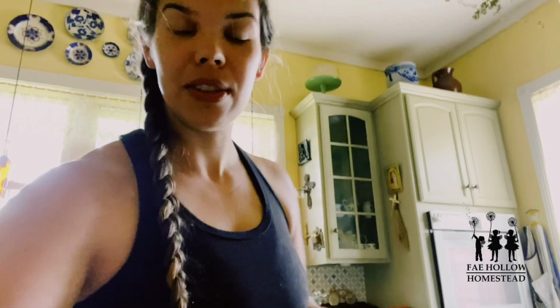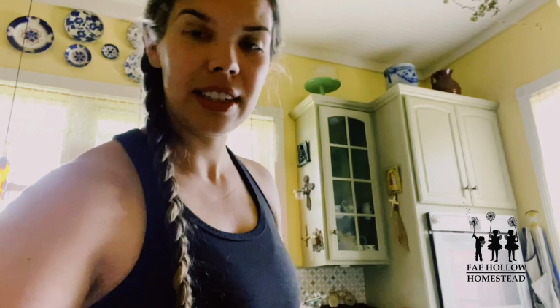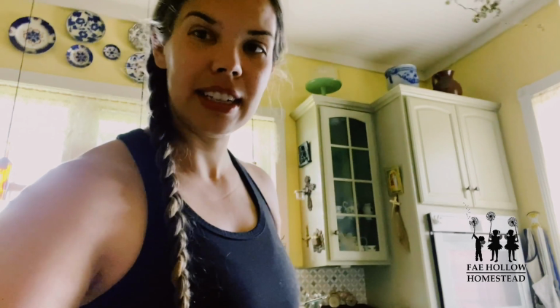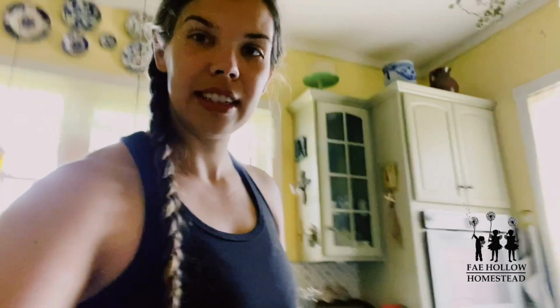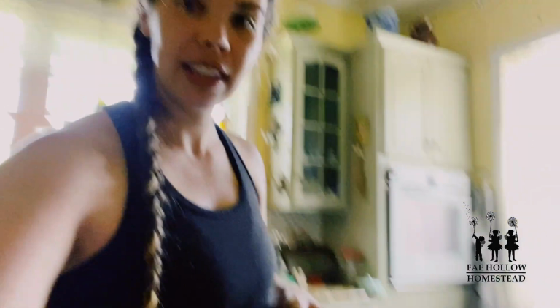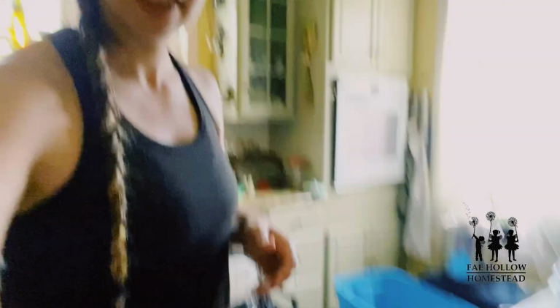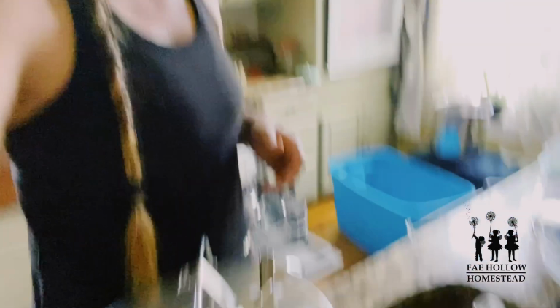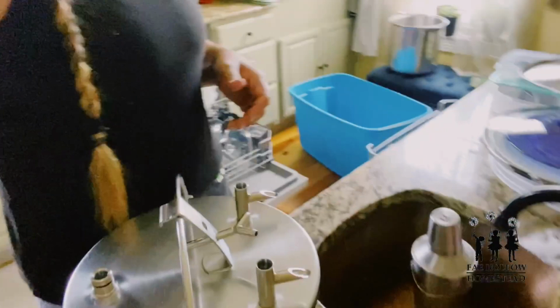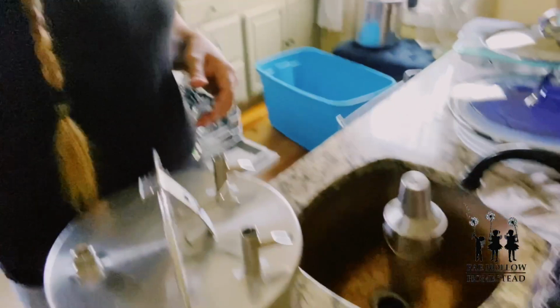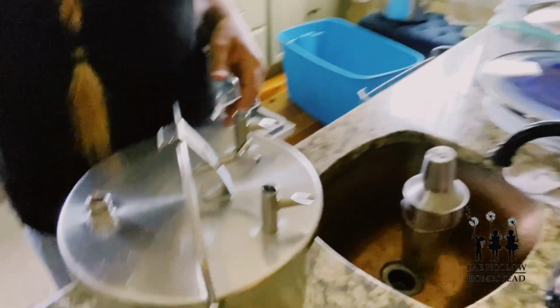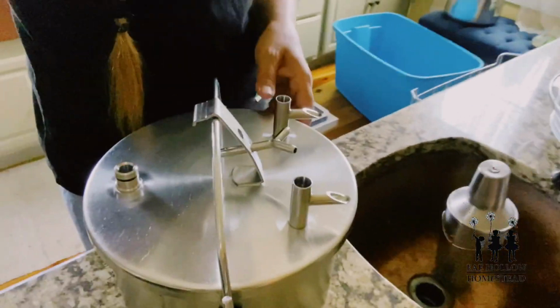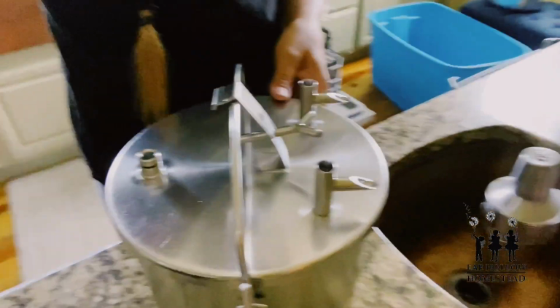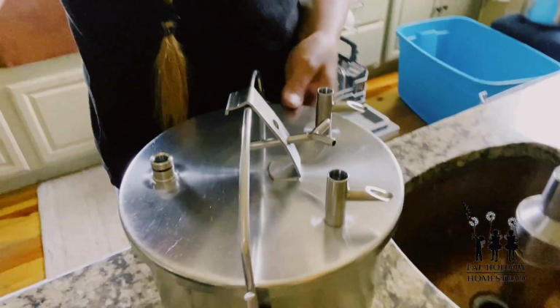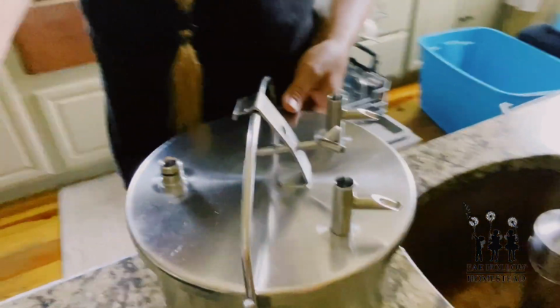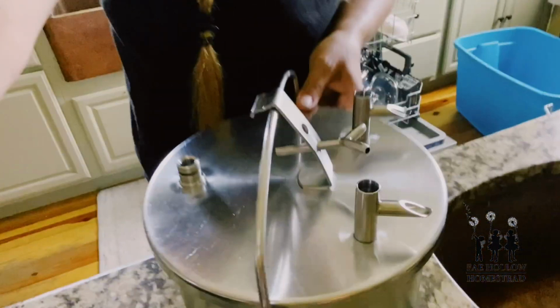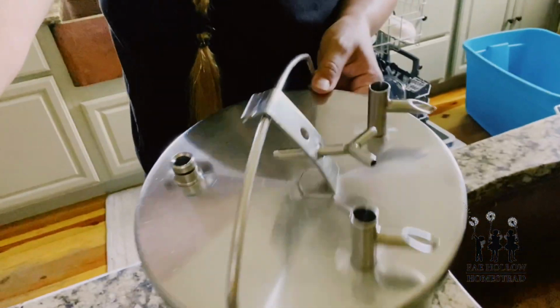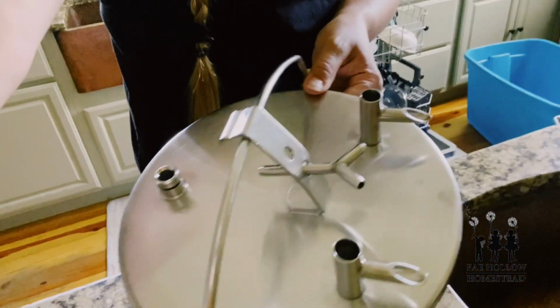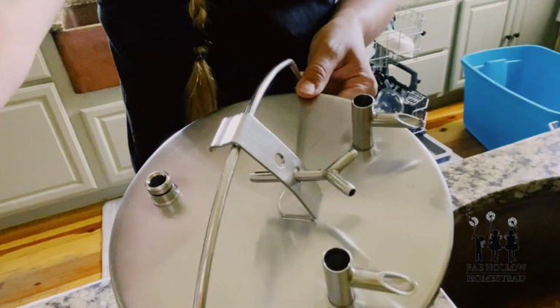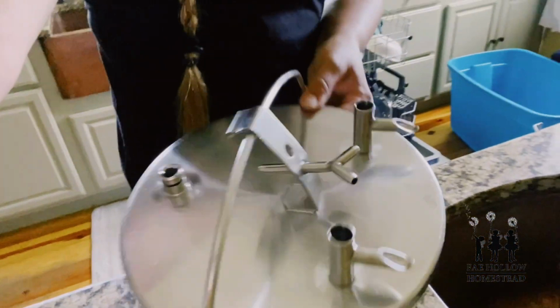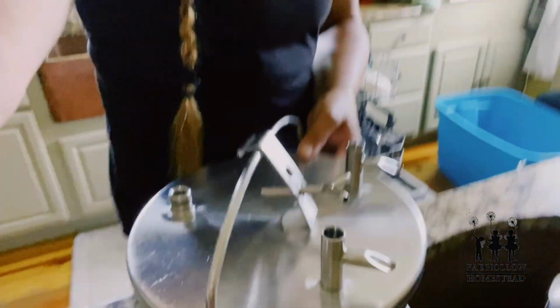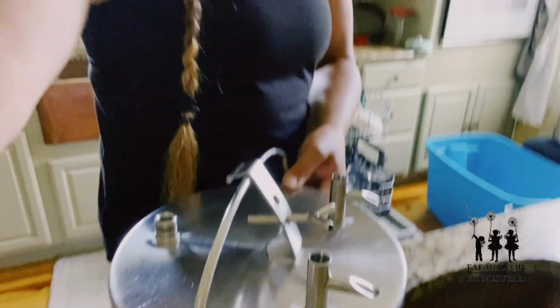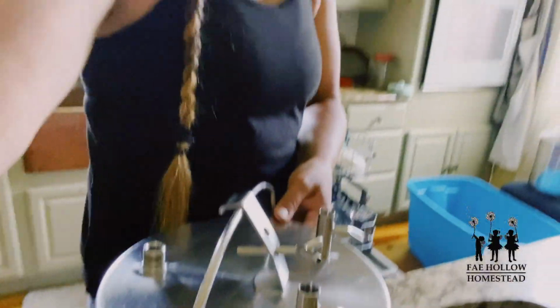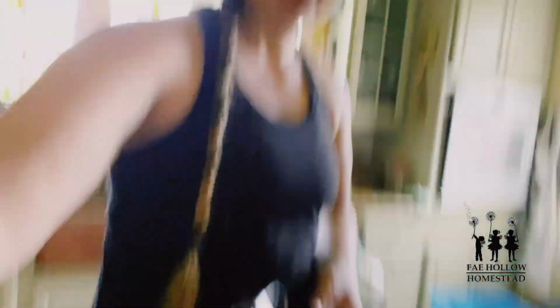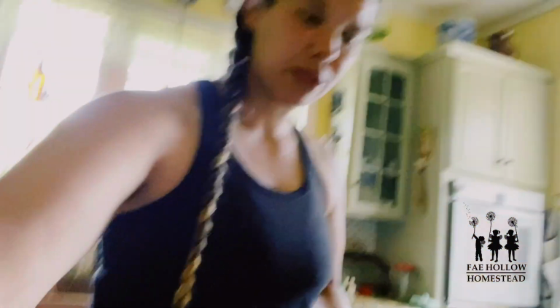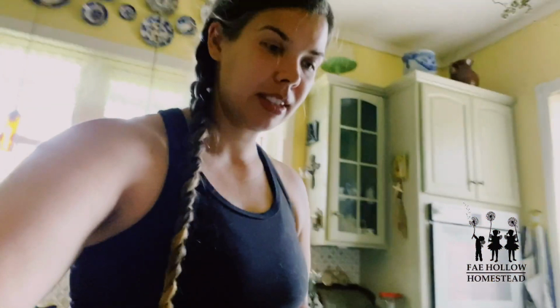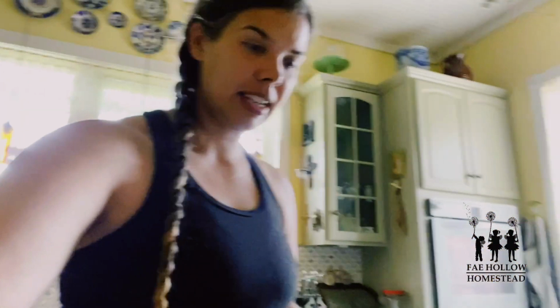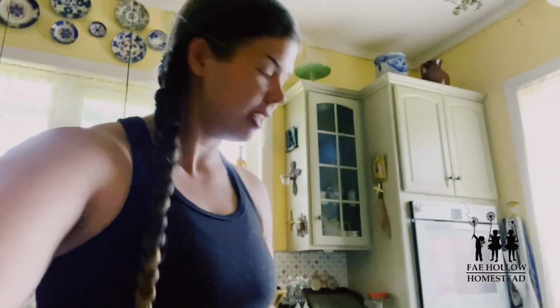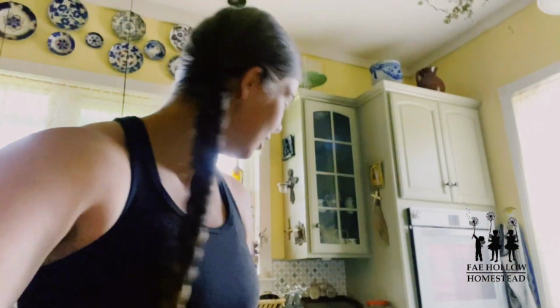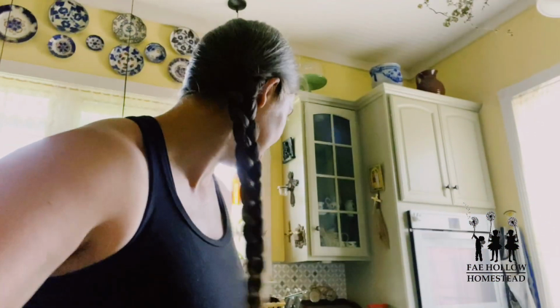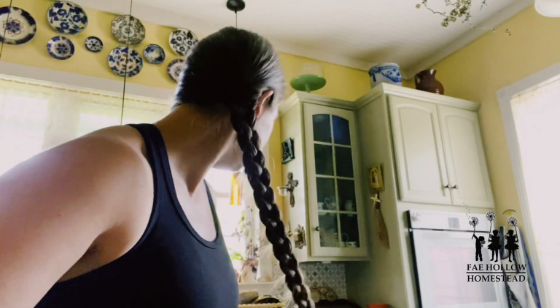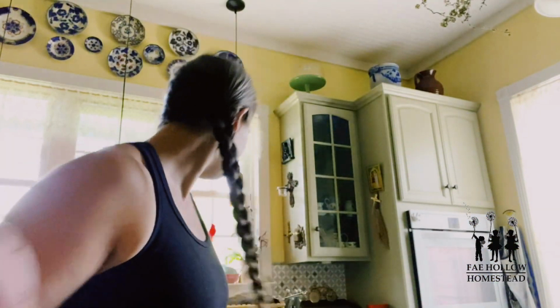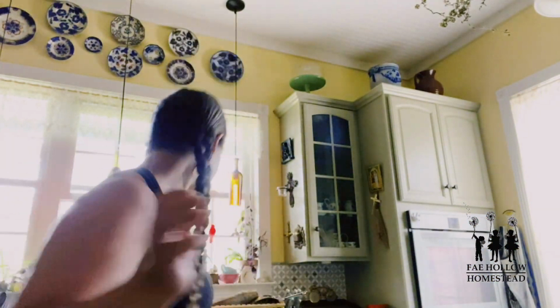This is the milker that we got right here. There are some hoses that get connected to it.